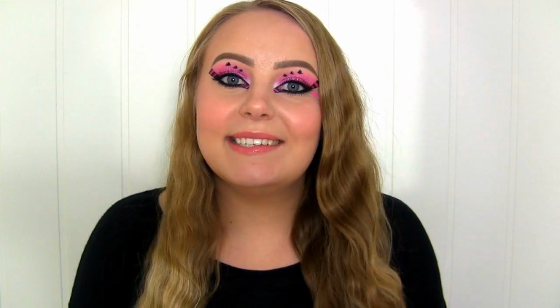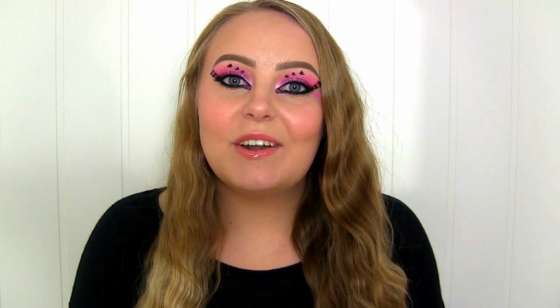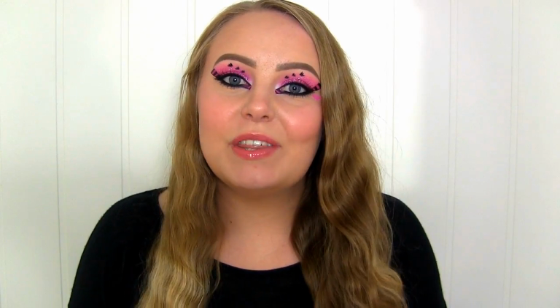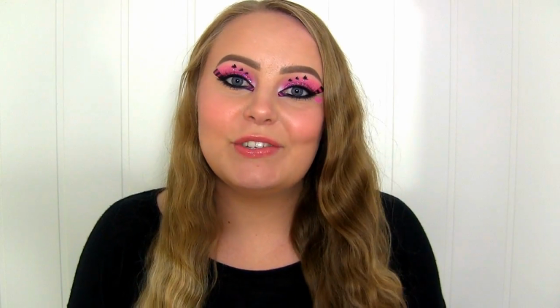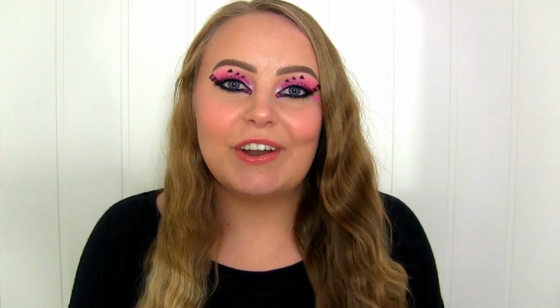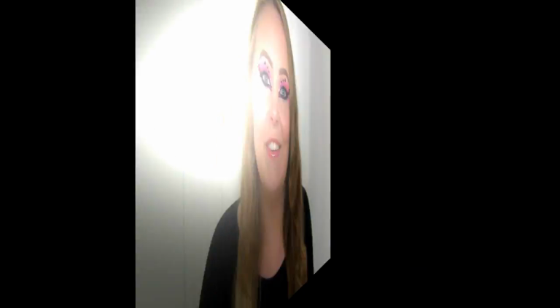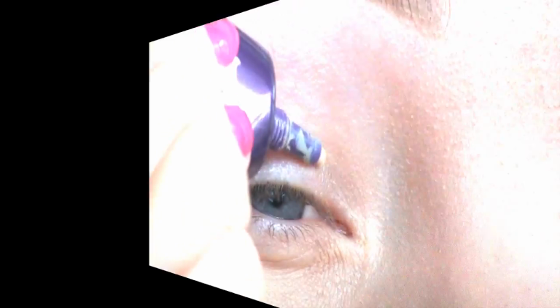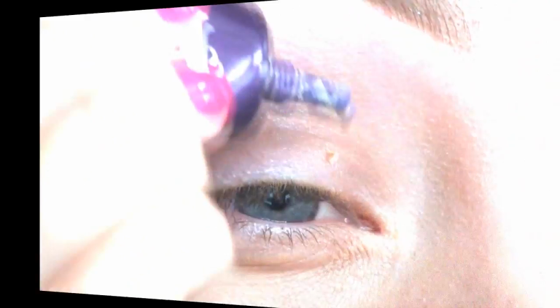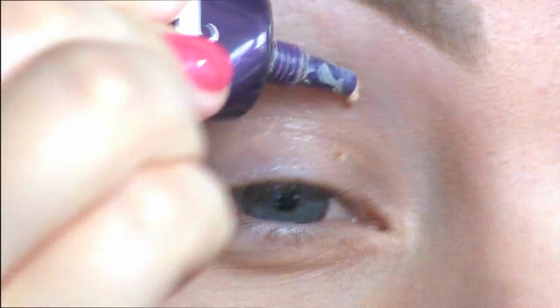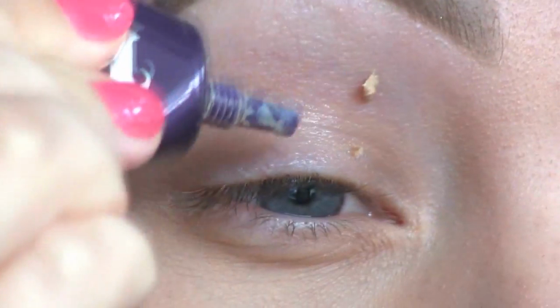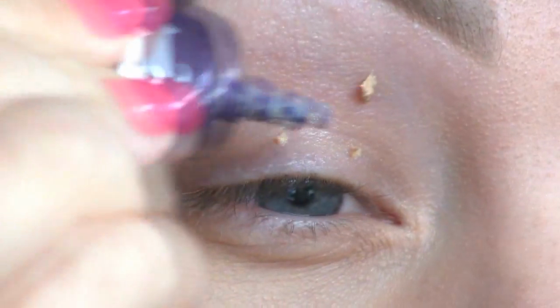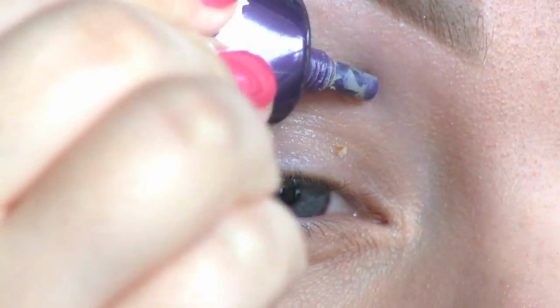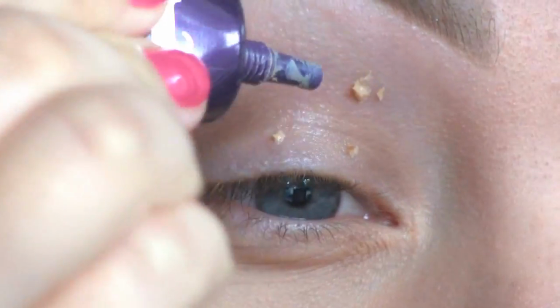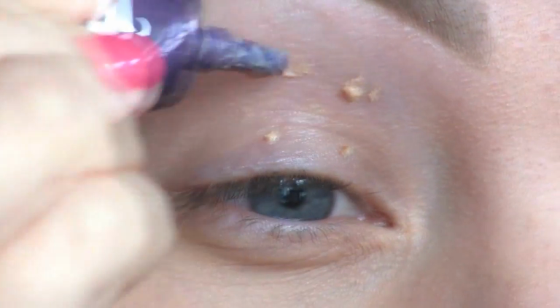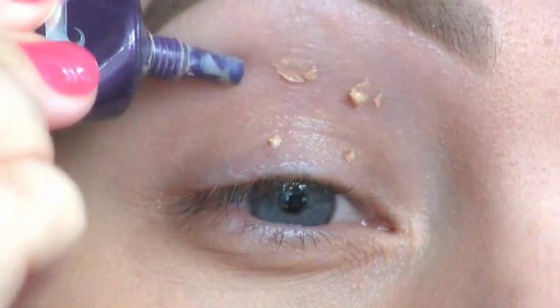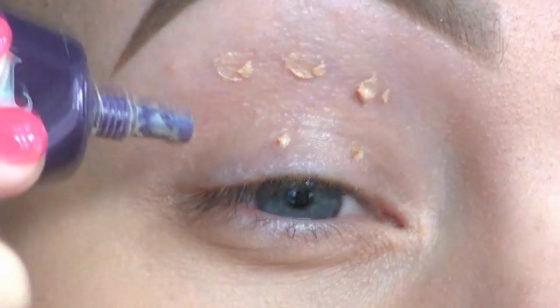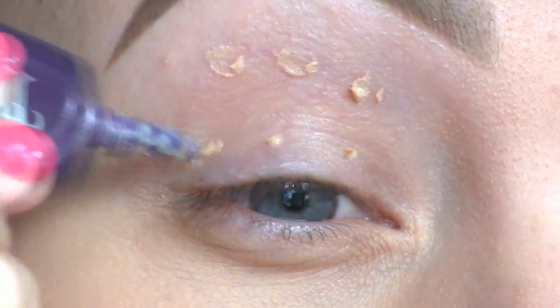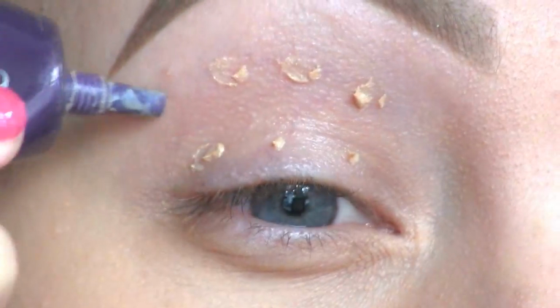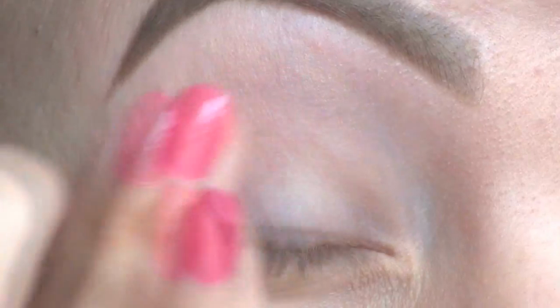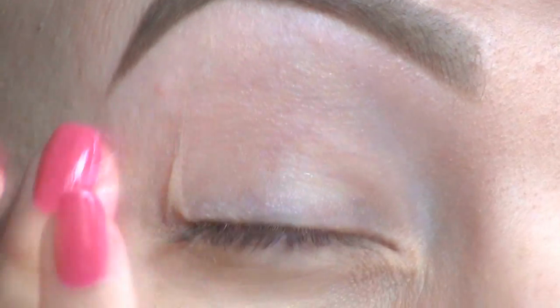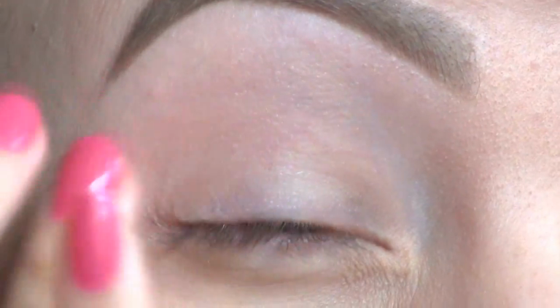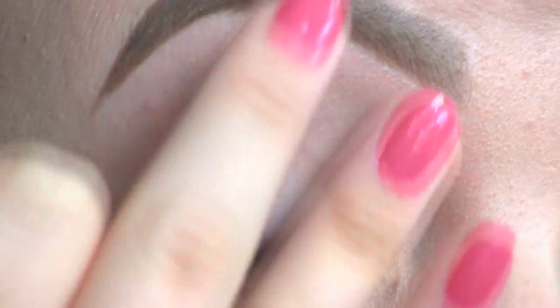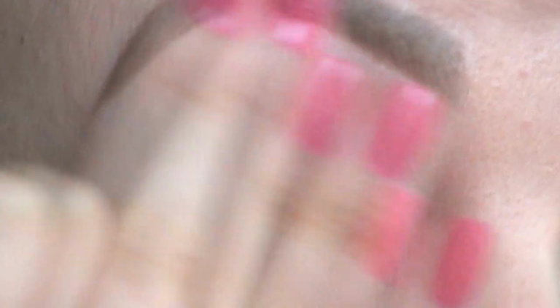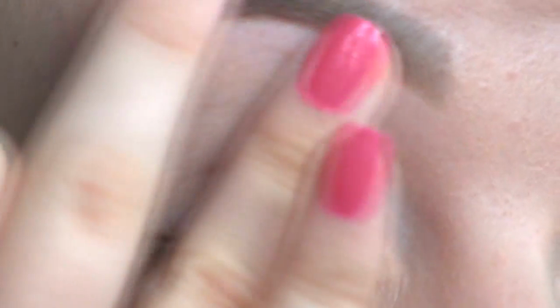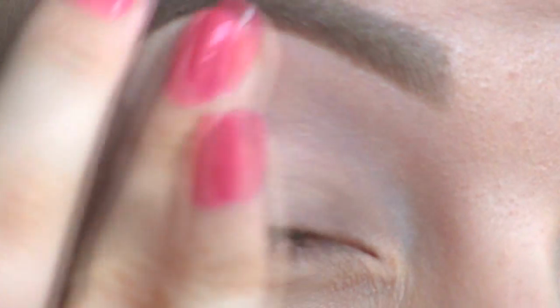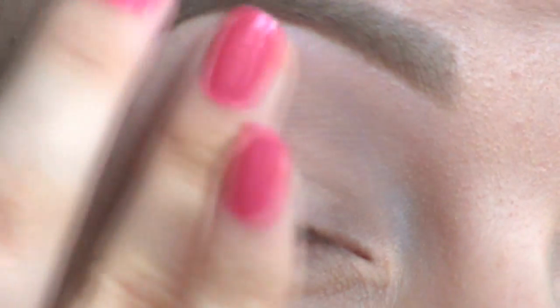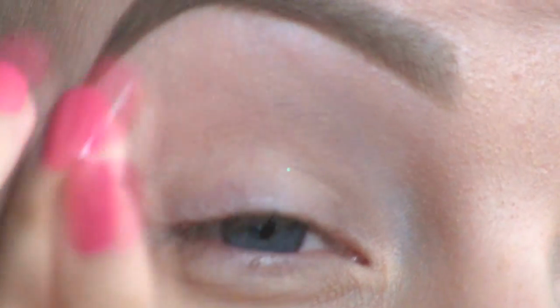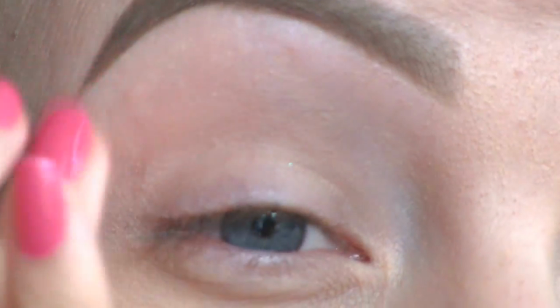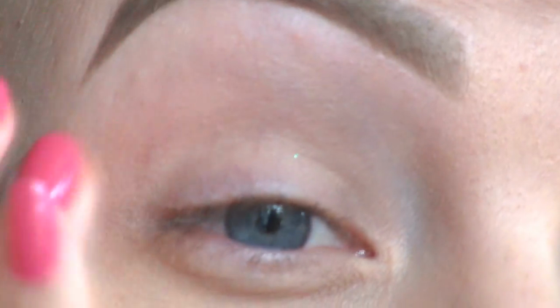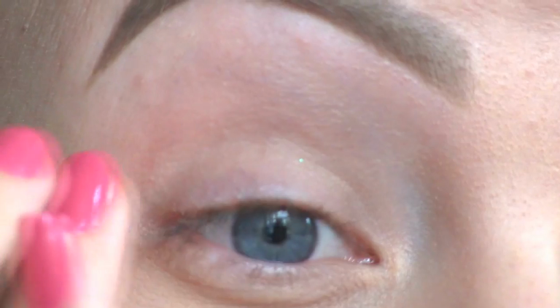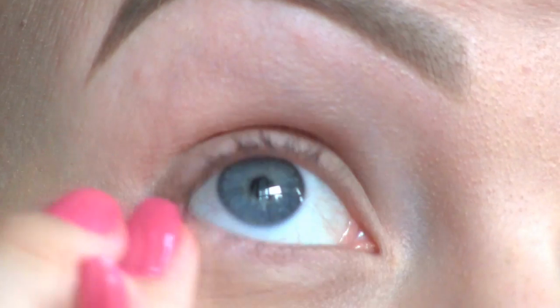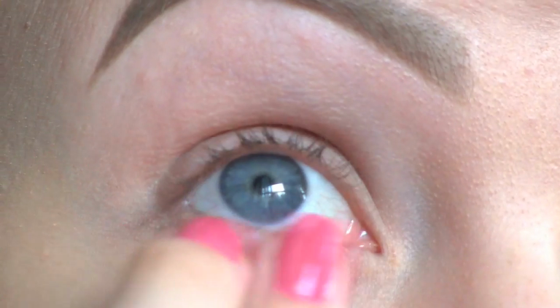Now let's get started with the tutorial. I'm starting off by applying the Urban Decay Primer Potion to prevent the eyeshadows from creasing.